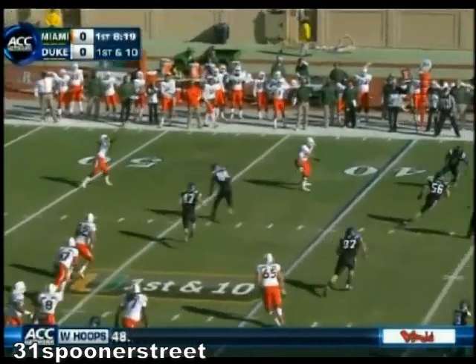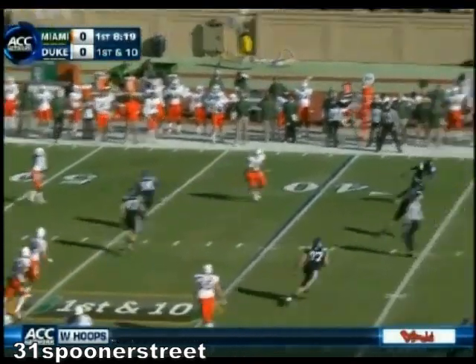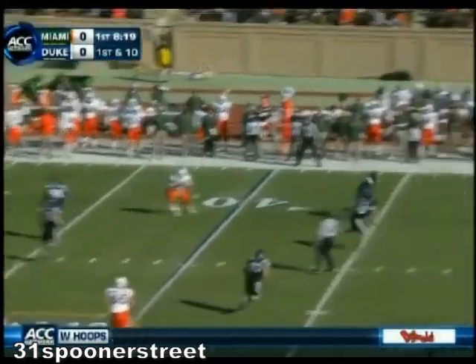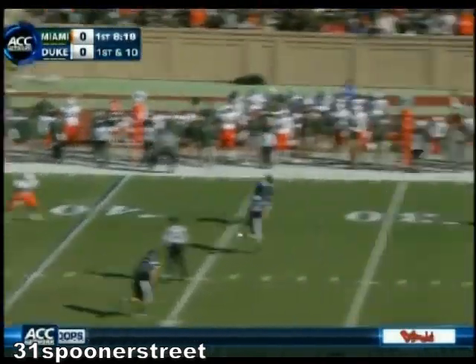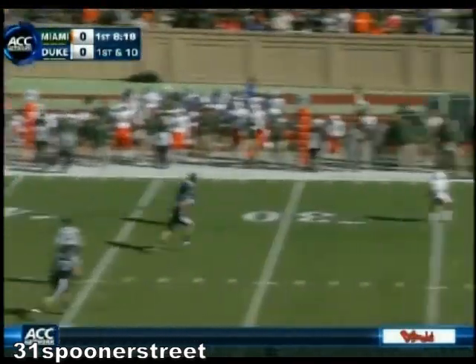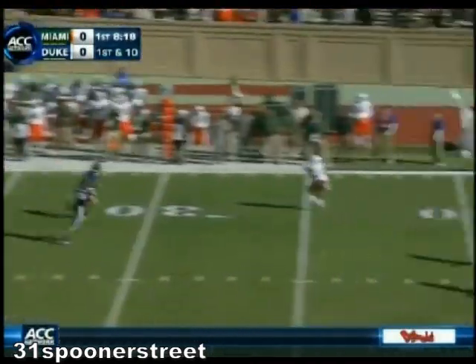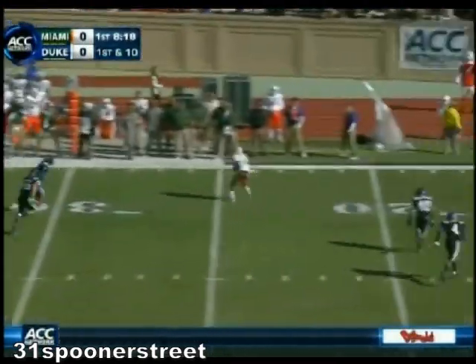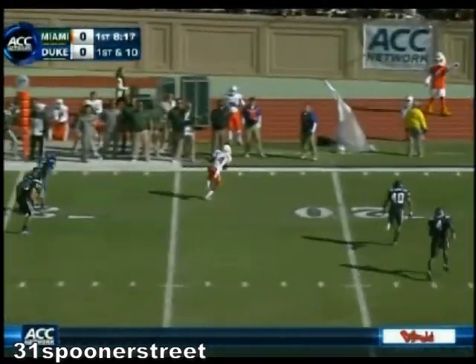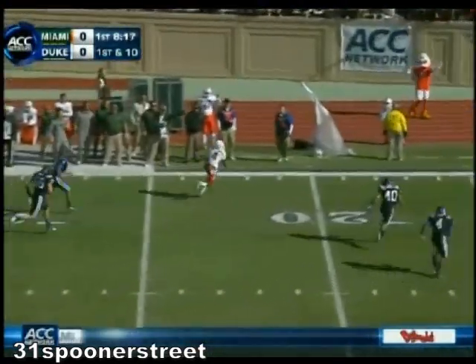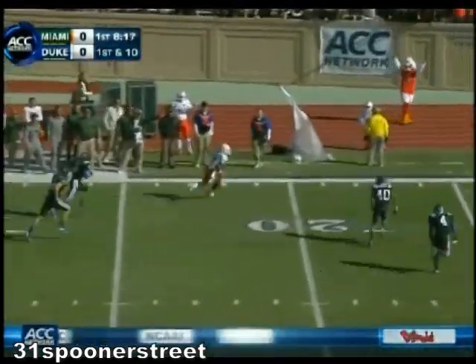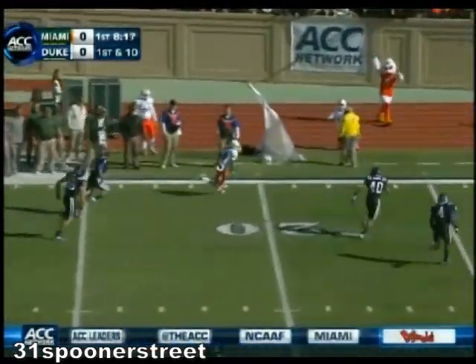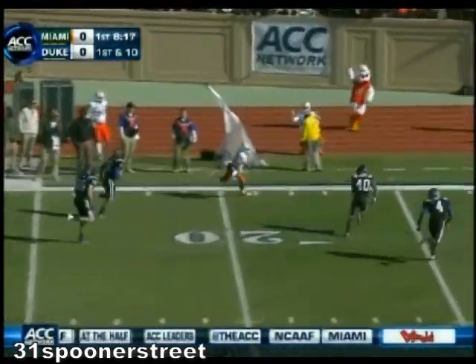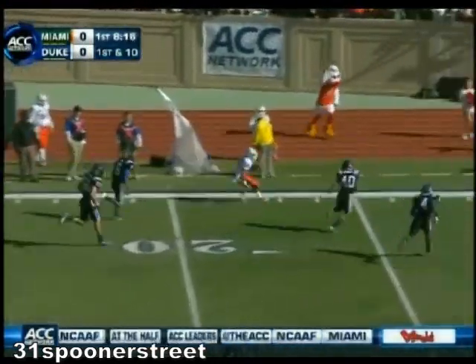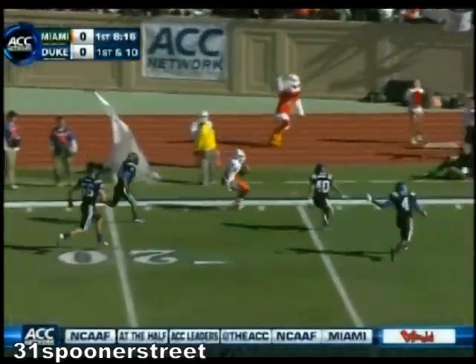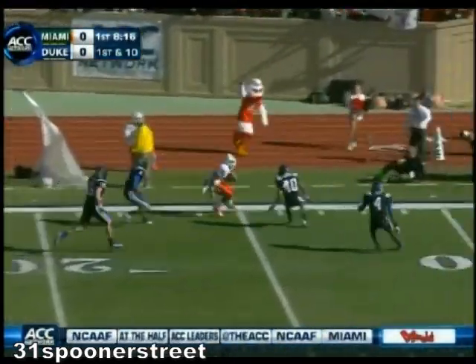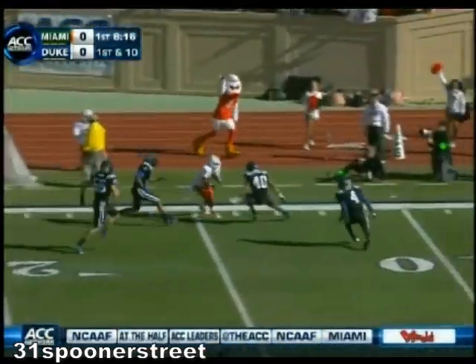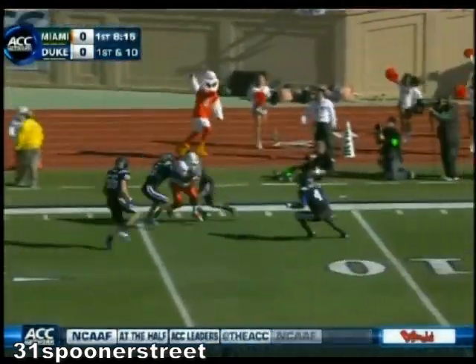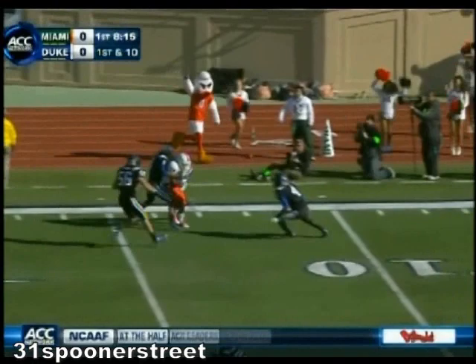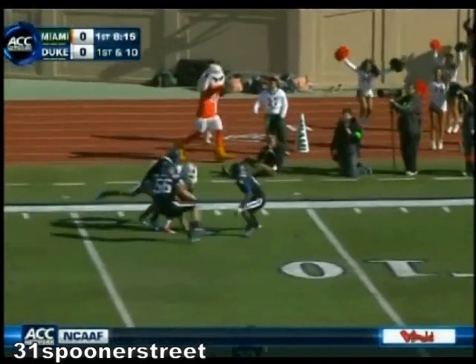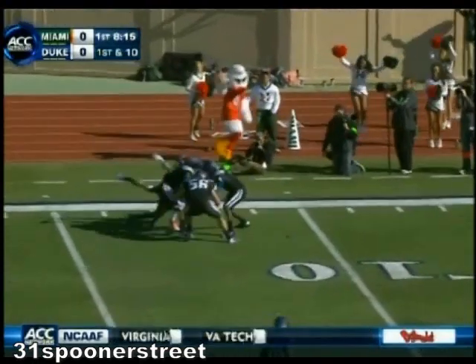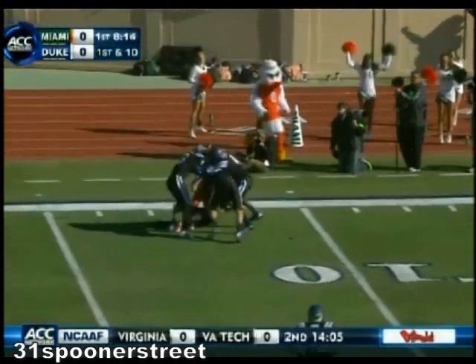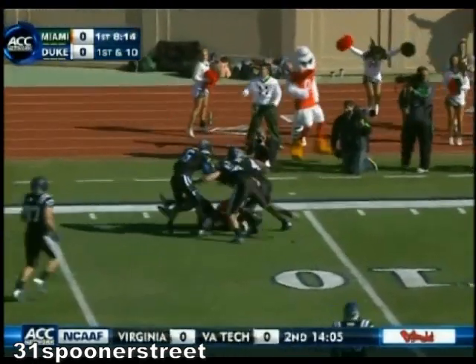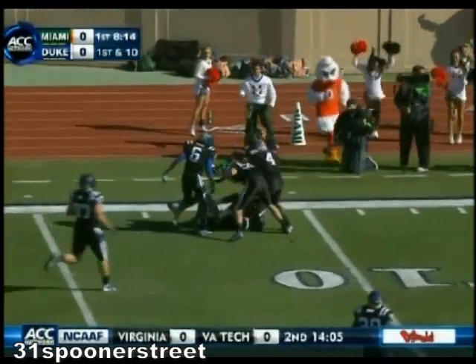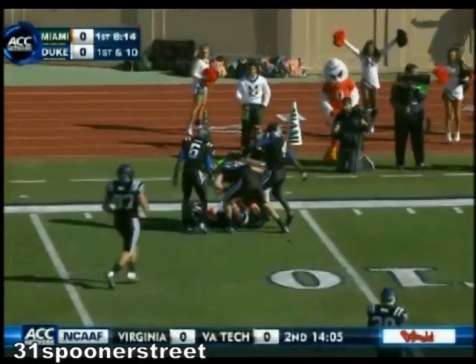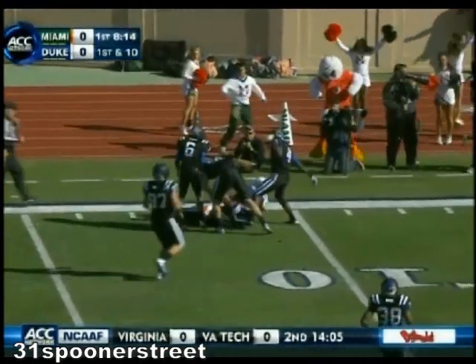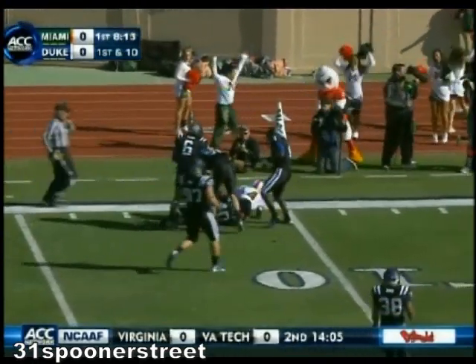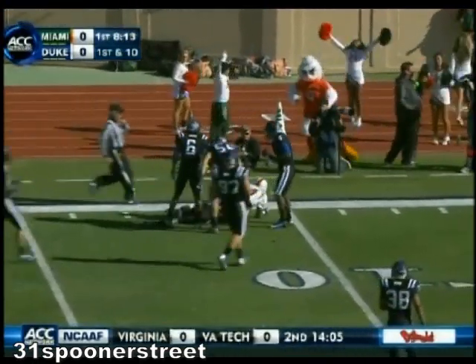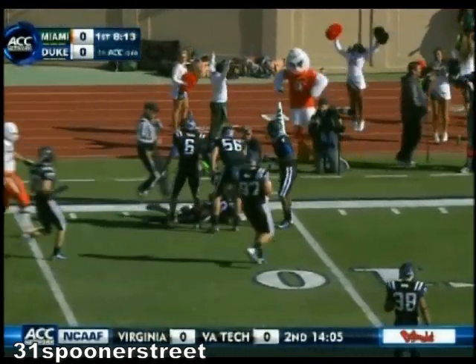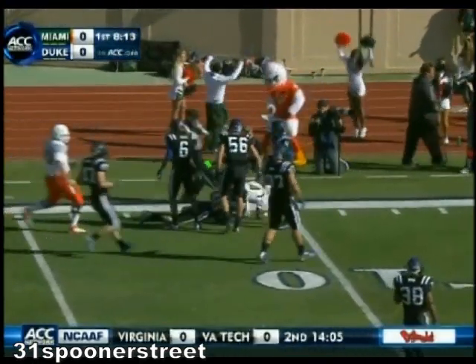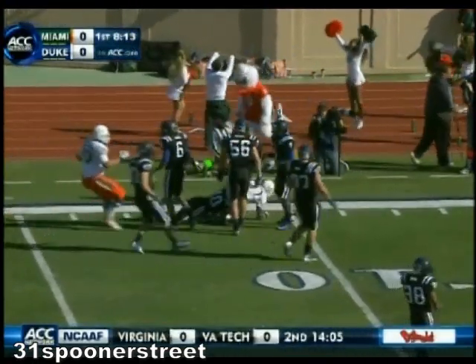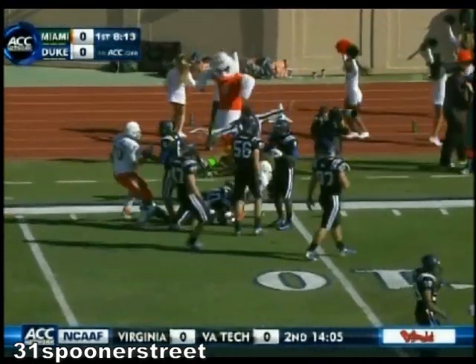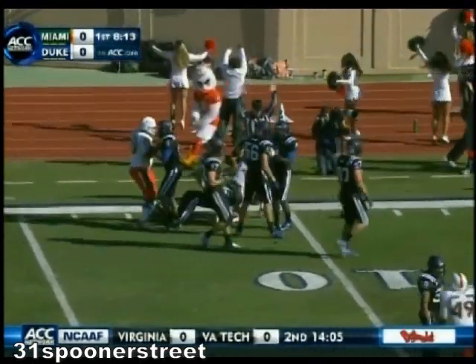He's looking deep, got a man wide open. It's complete, and it's all the way down to the 11-yard line.